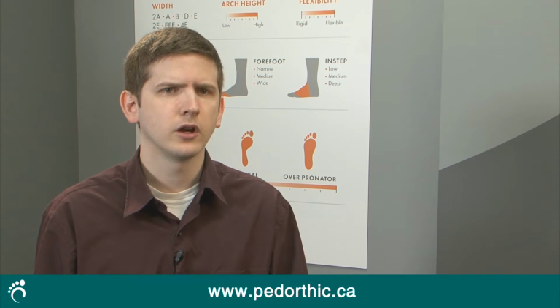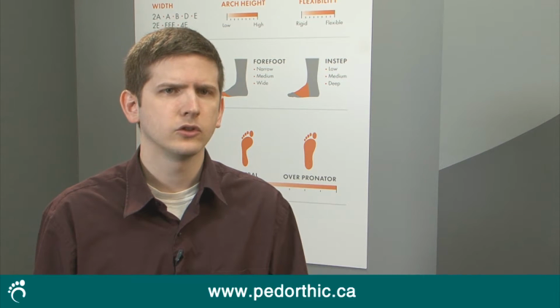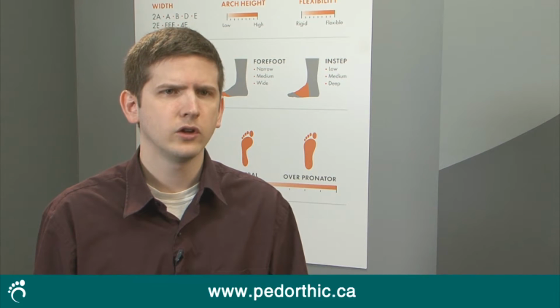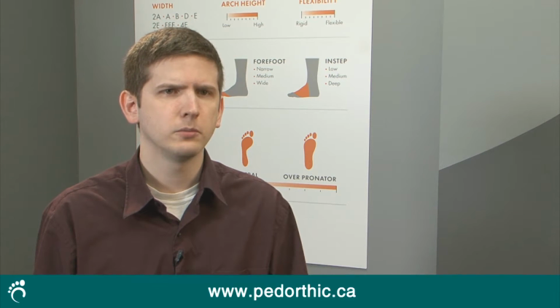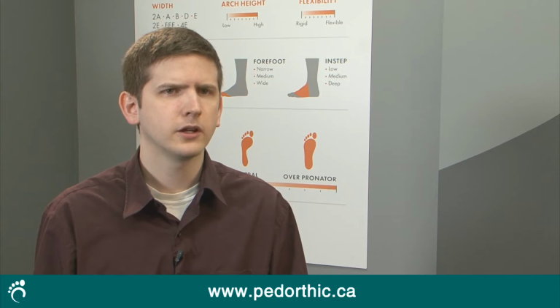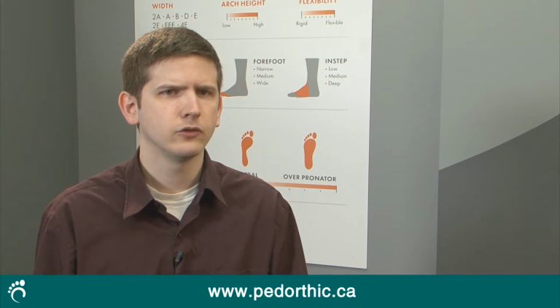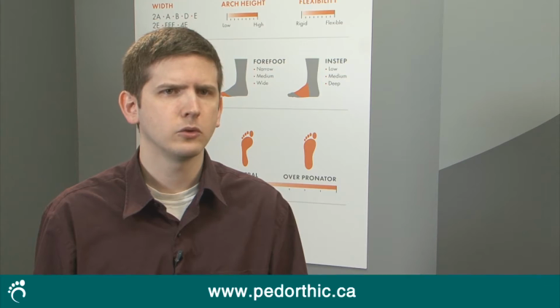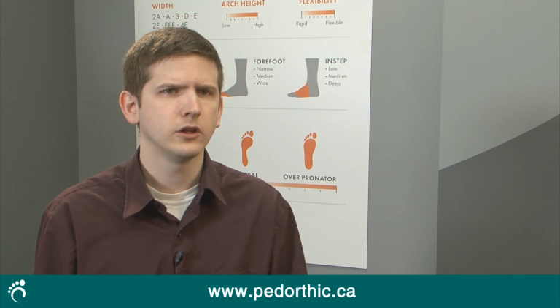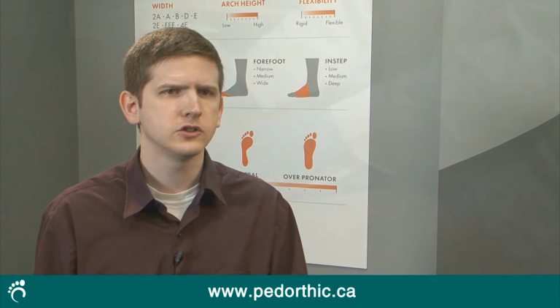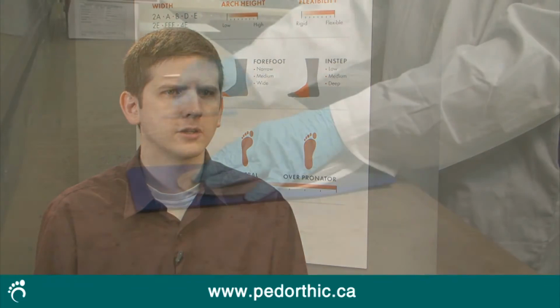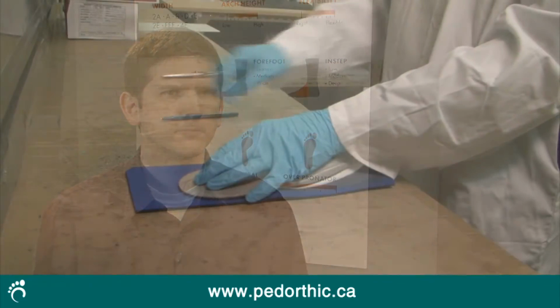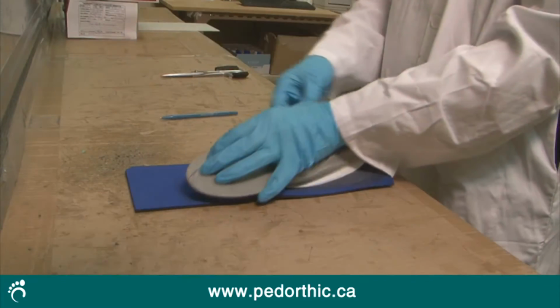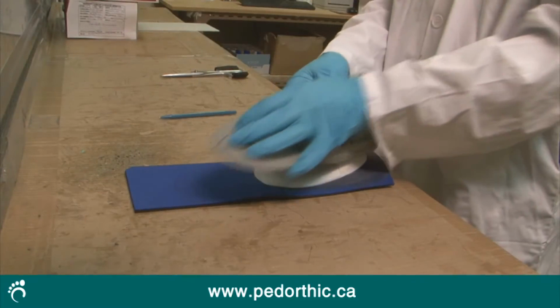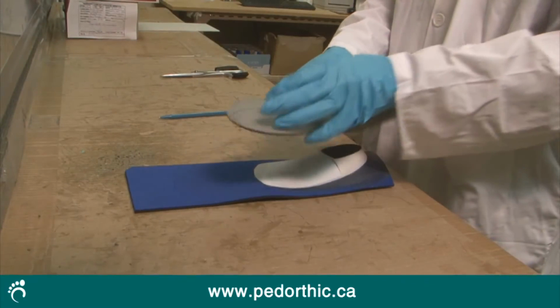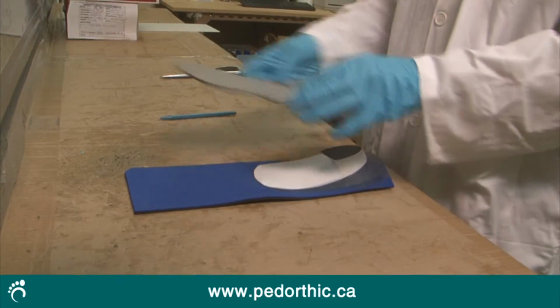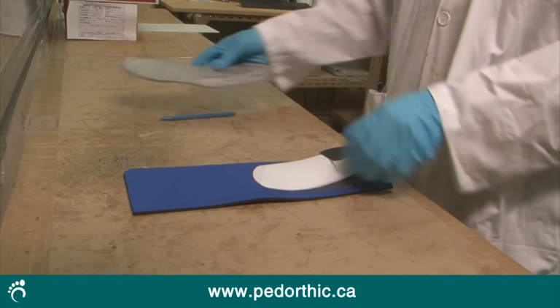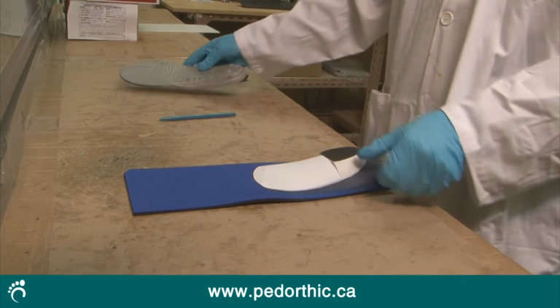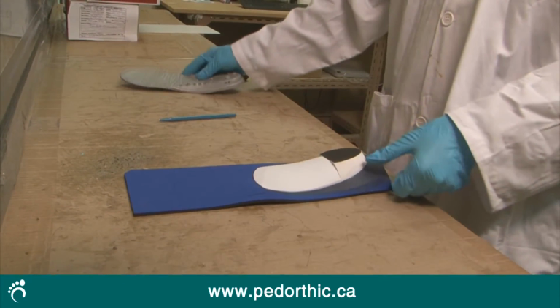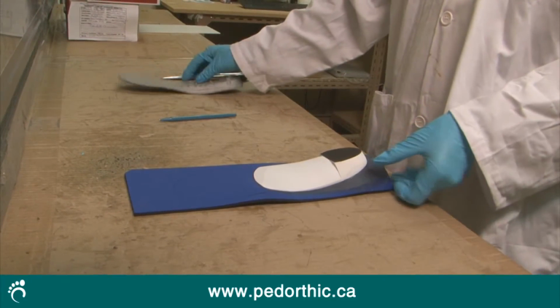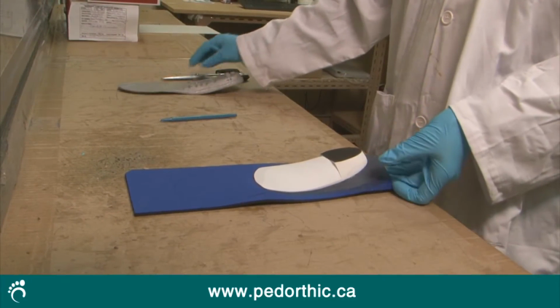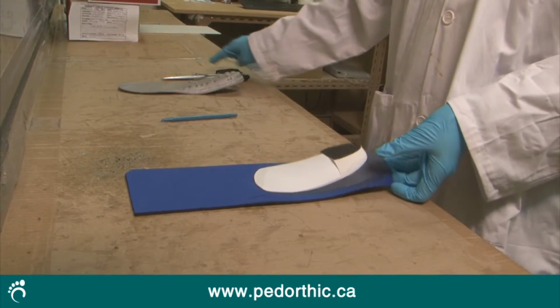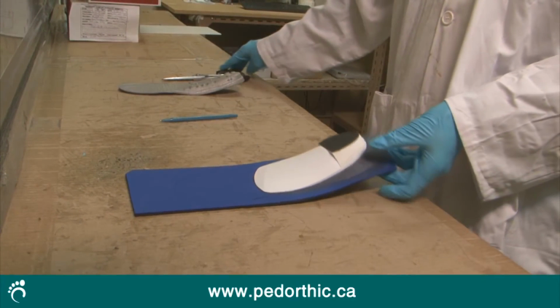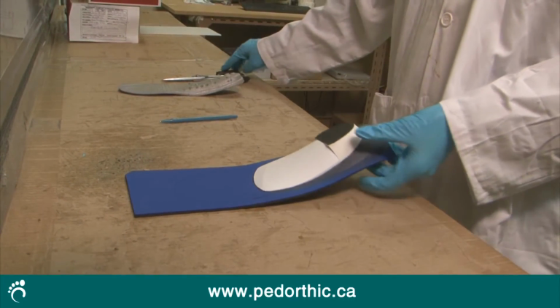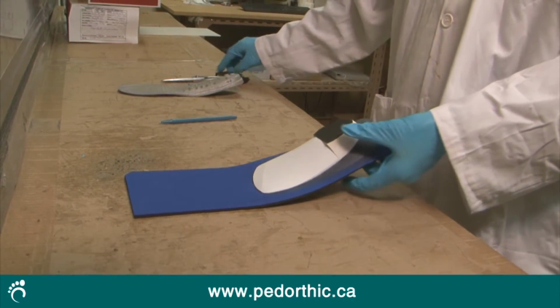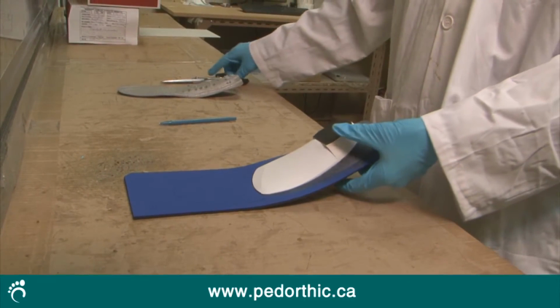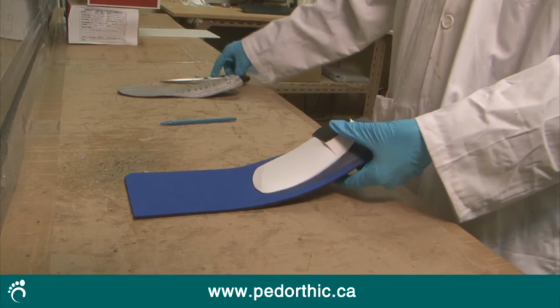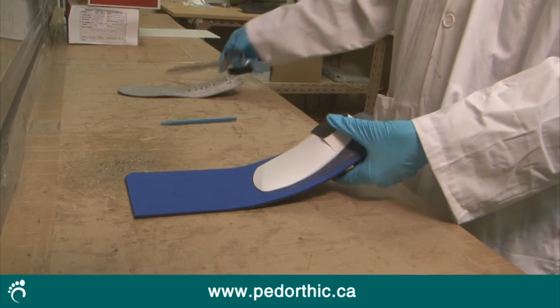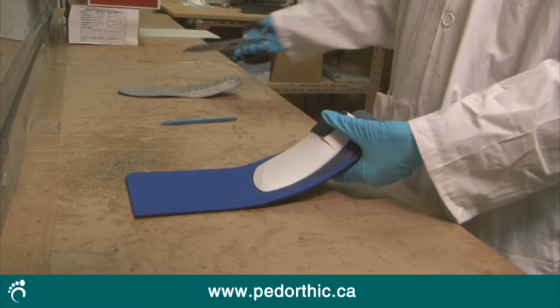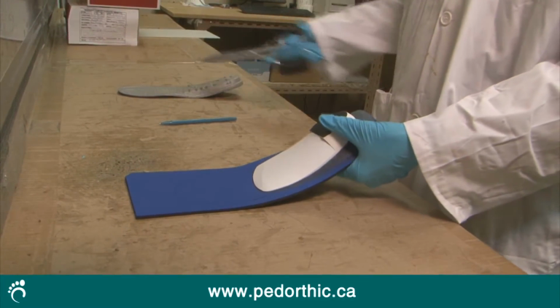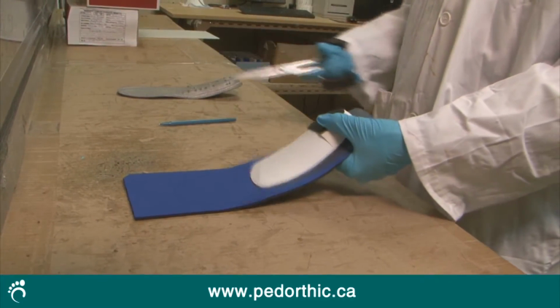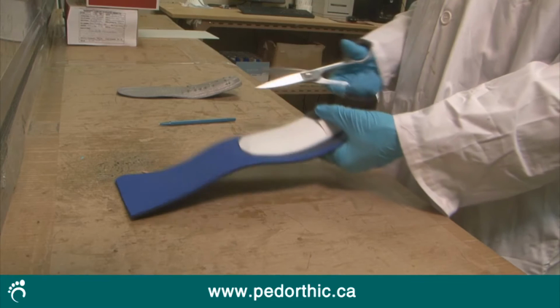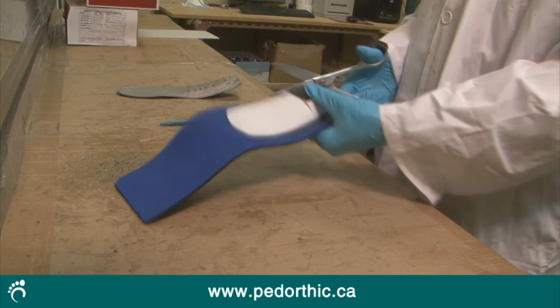Grinding is followed by a careful quality check. Then, if a top cover is required, it's placed on the orthotic and trimmed for added comfort.